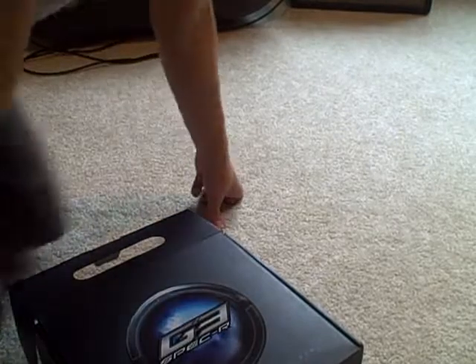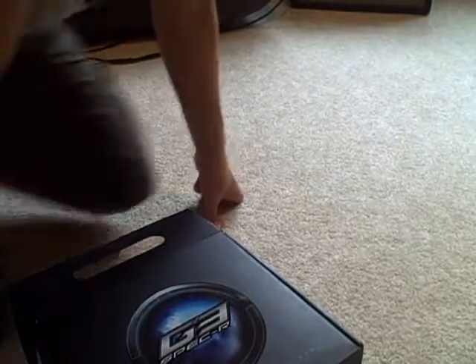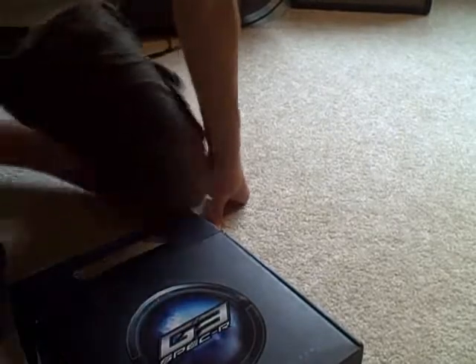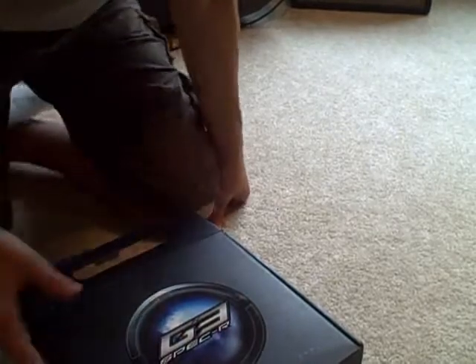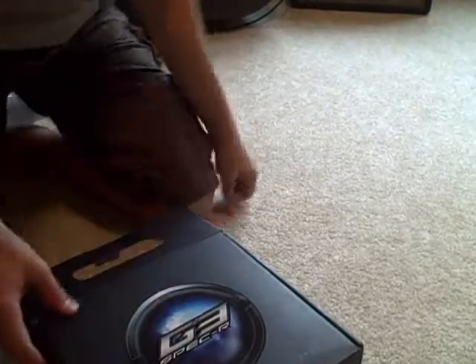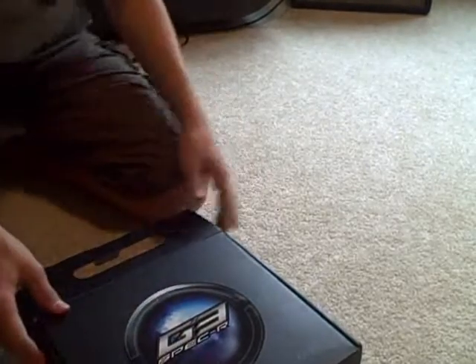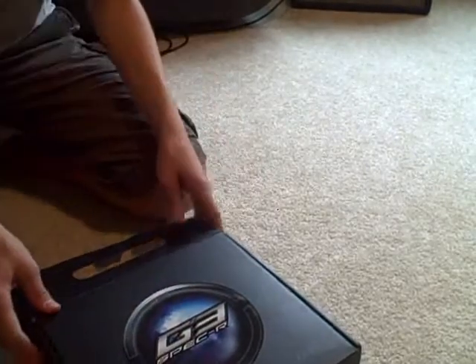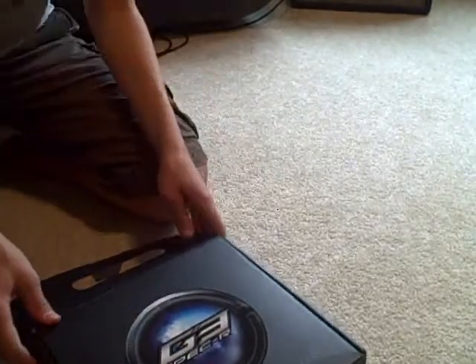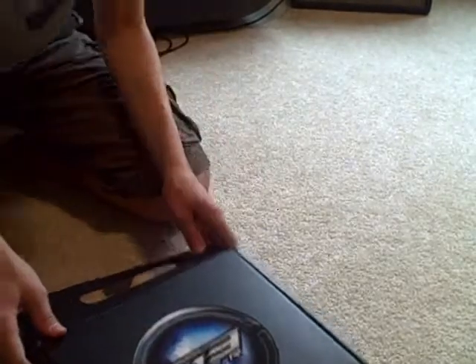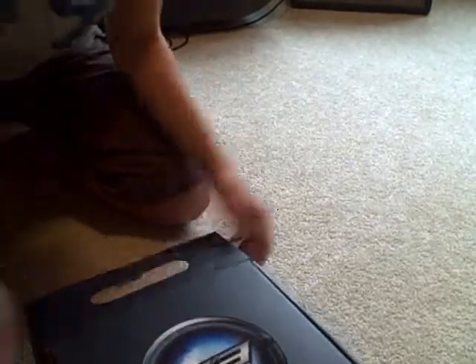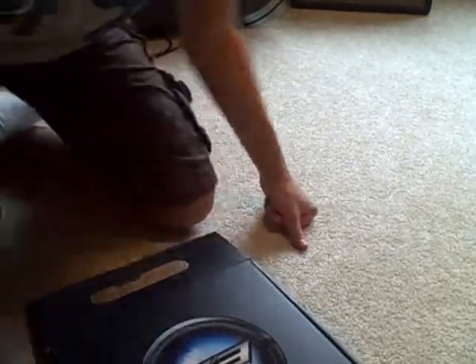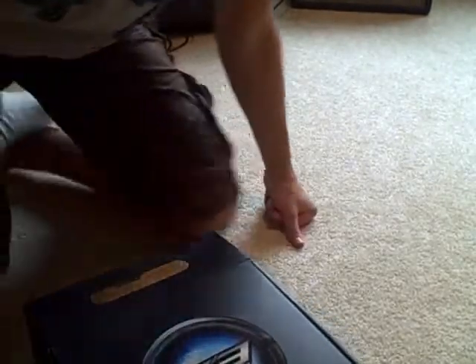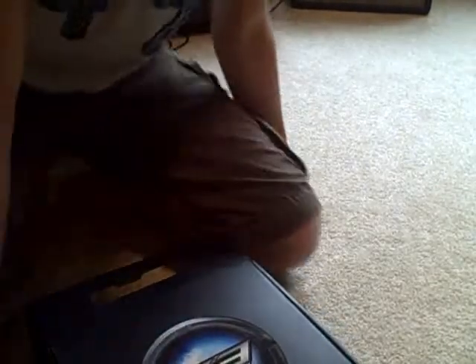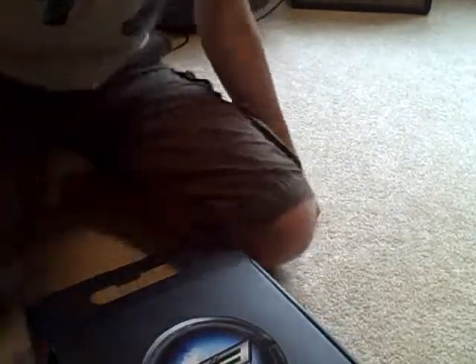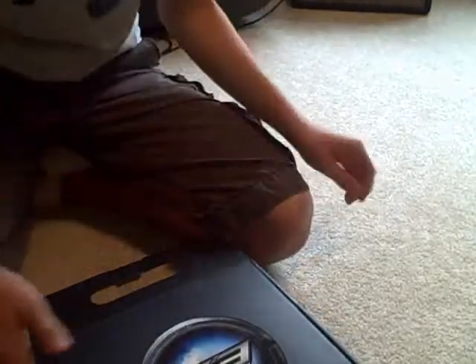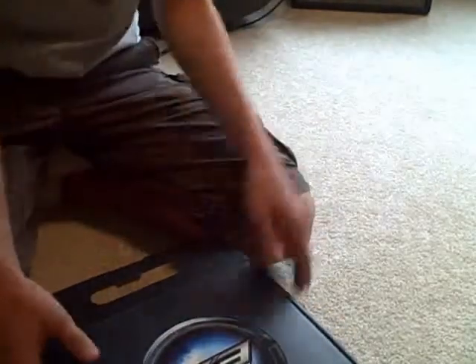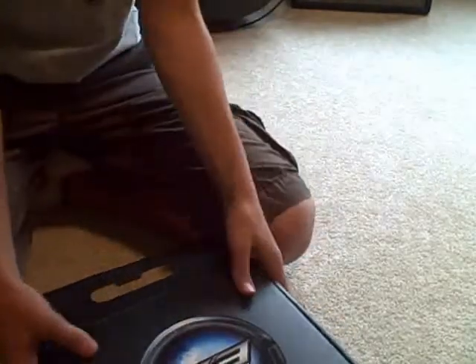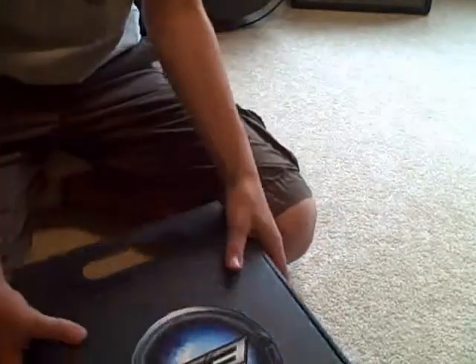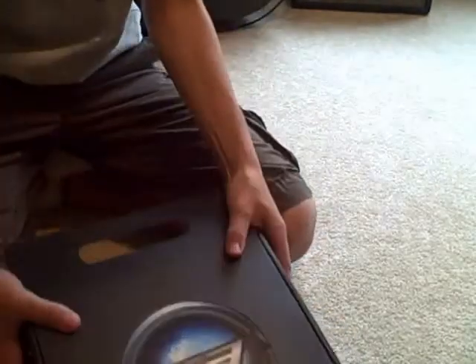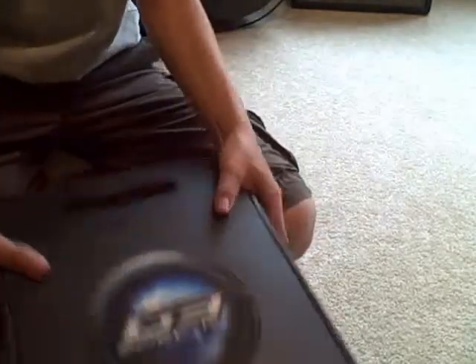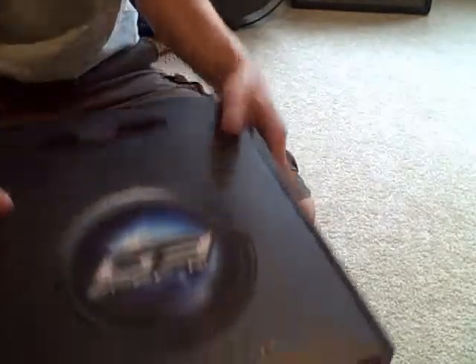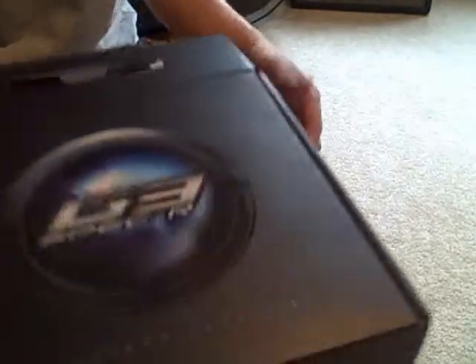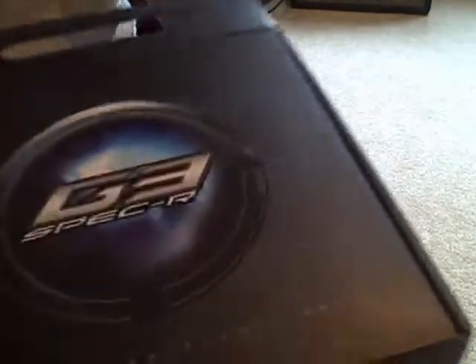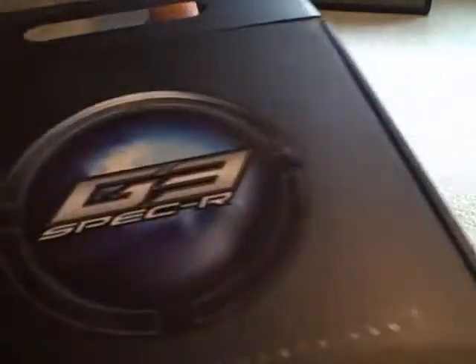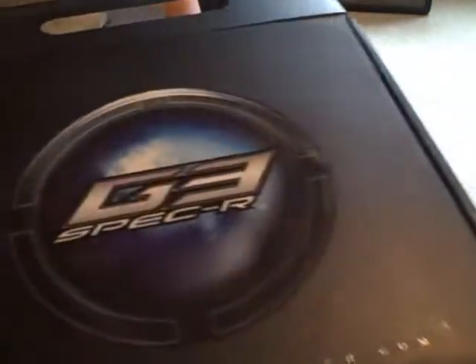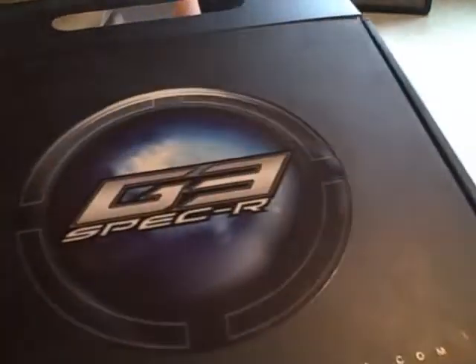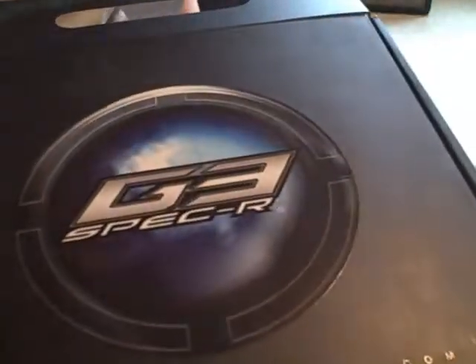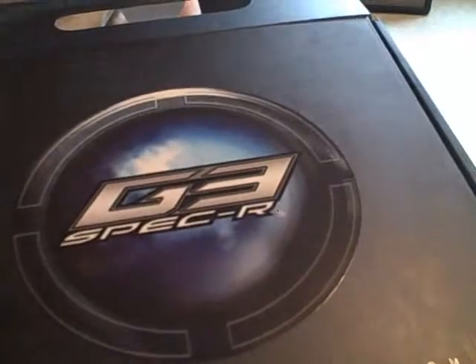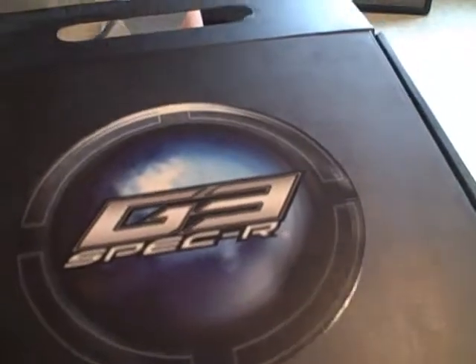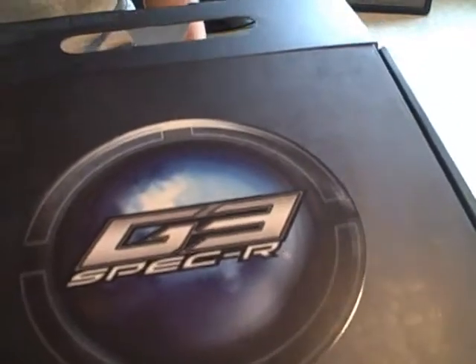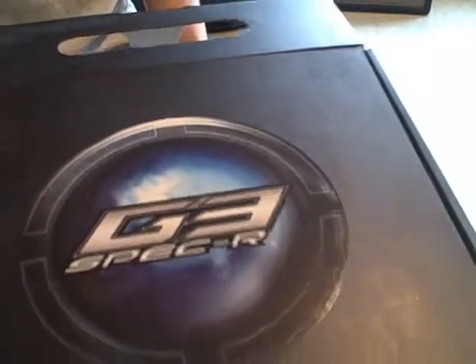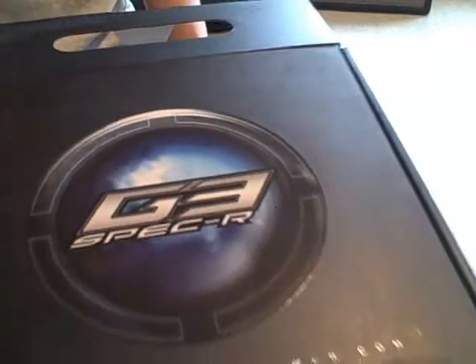I'm going to be doing an unboxing video of the G3, Dangerous Power G3 Spec-R.